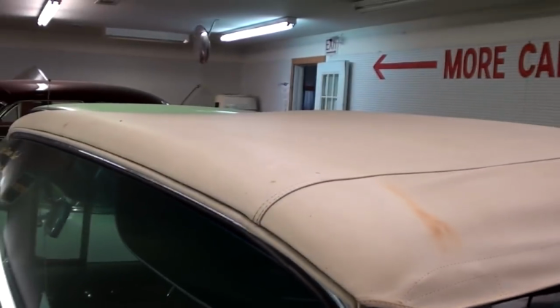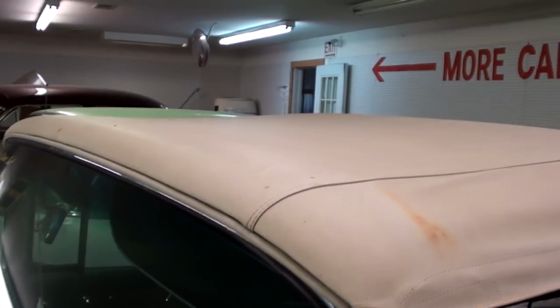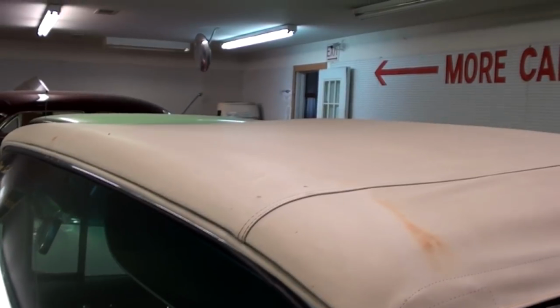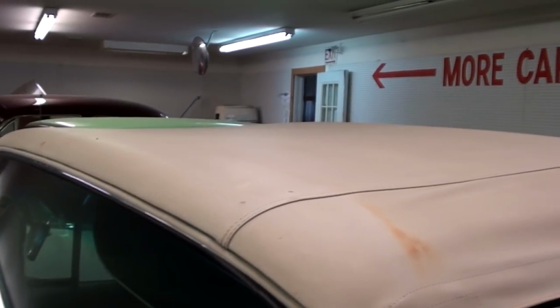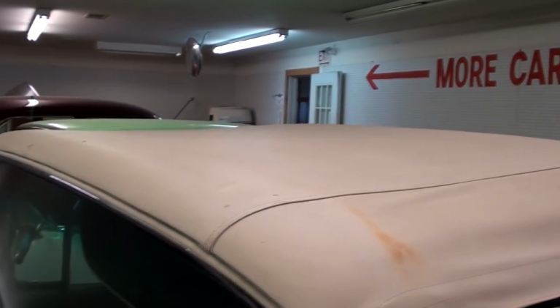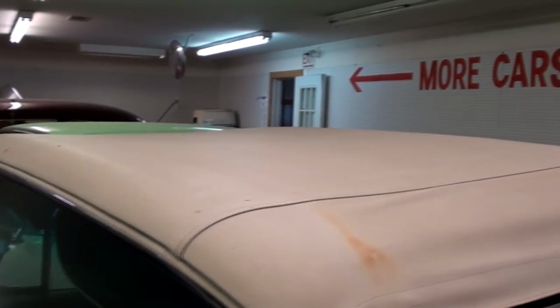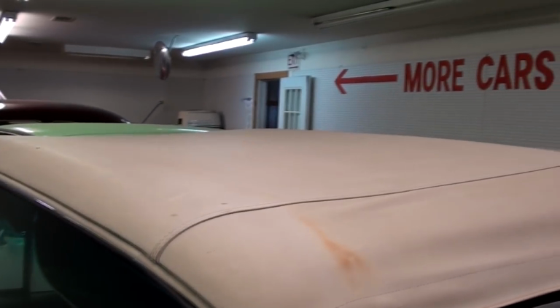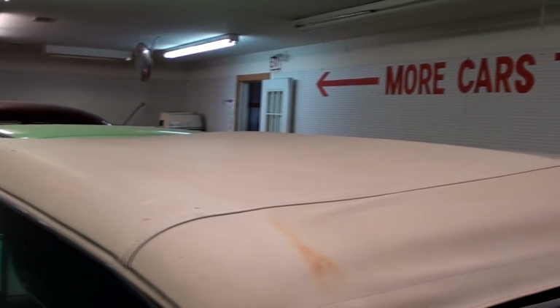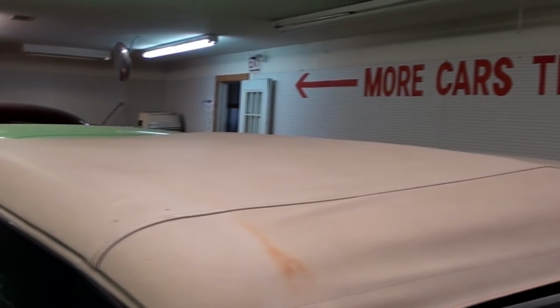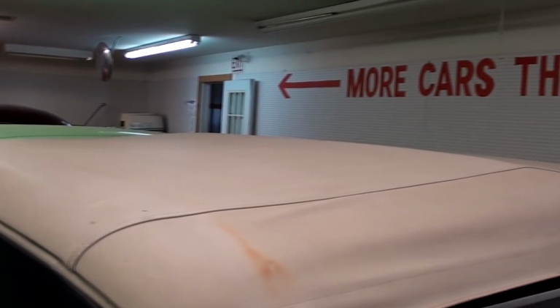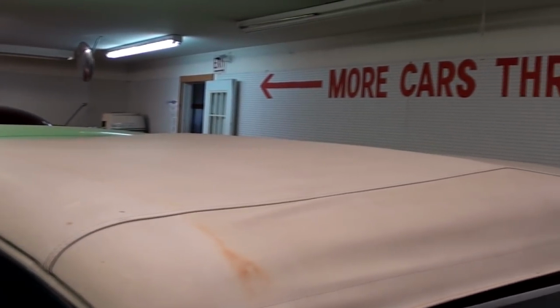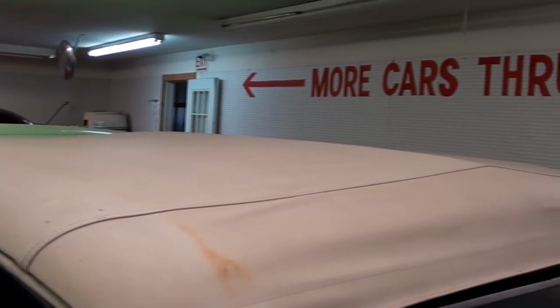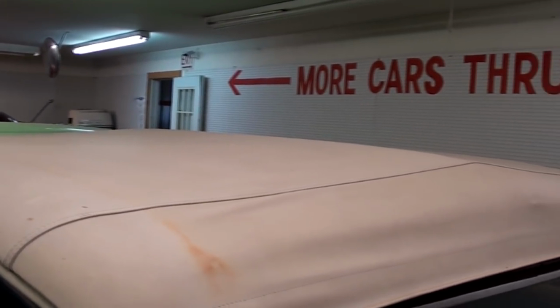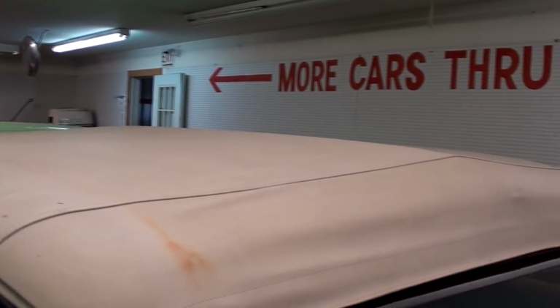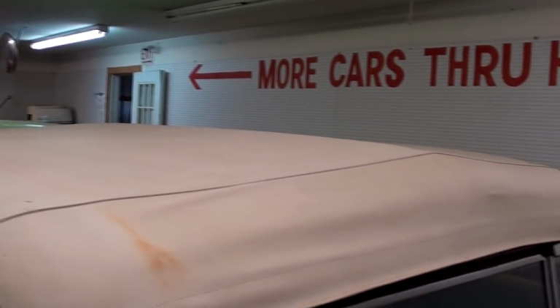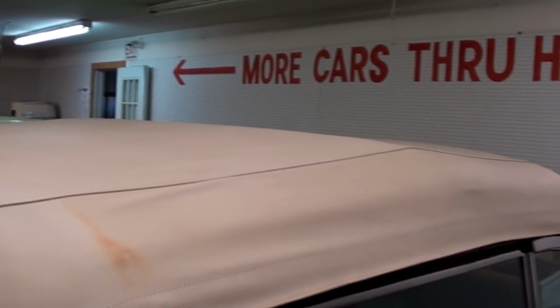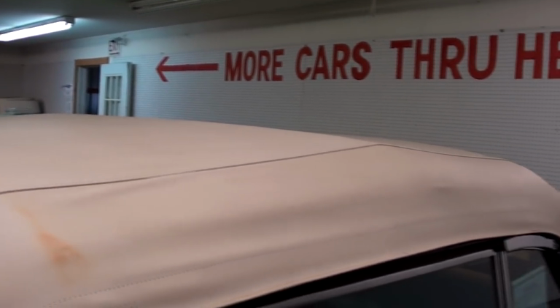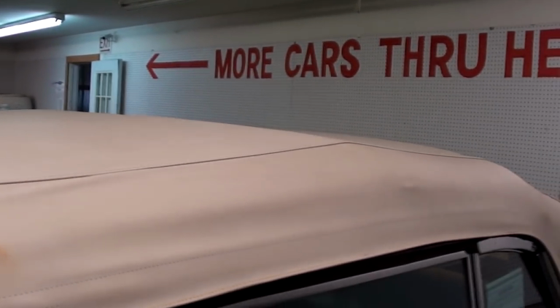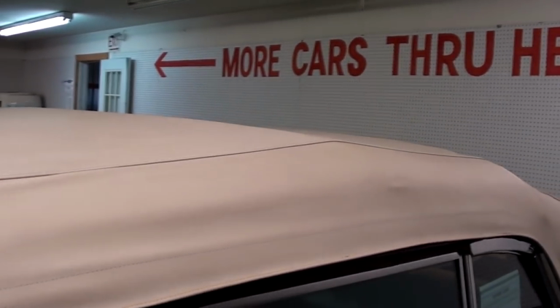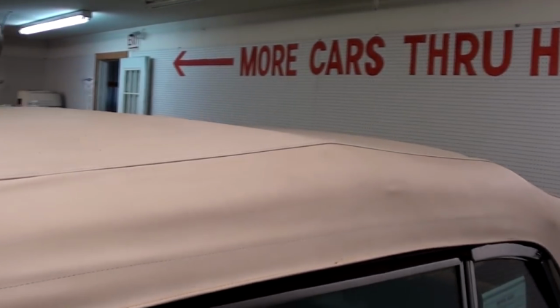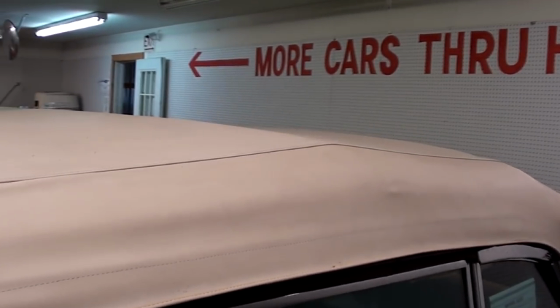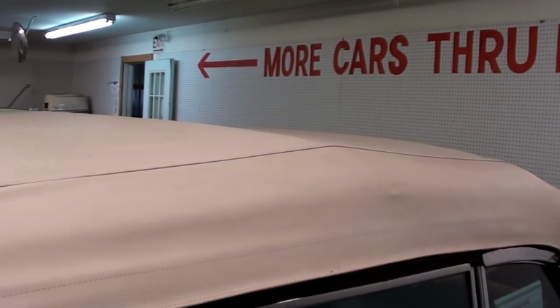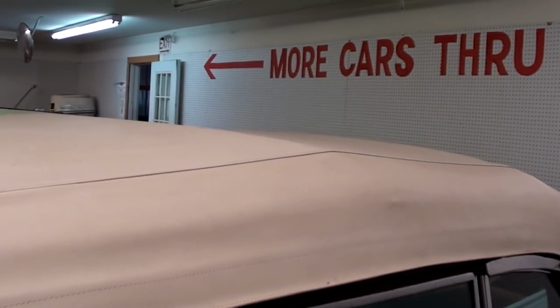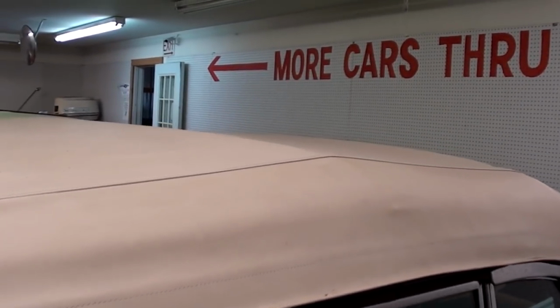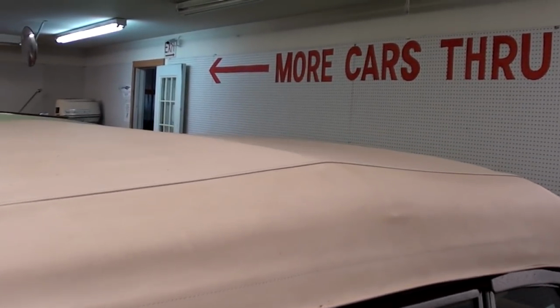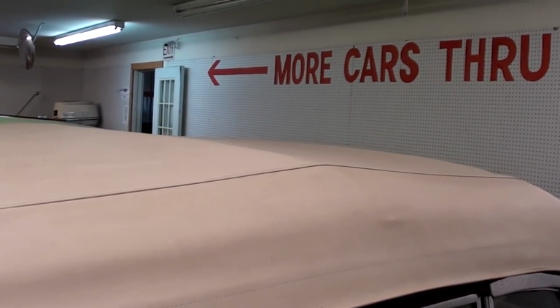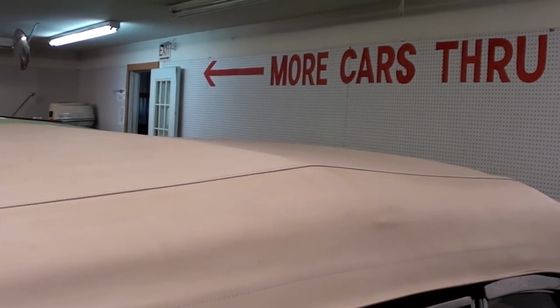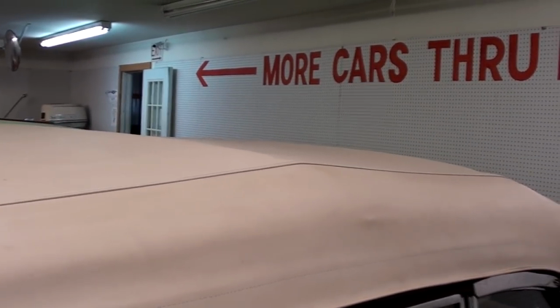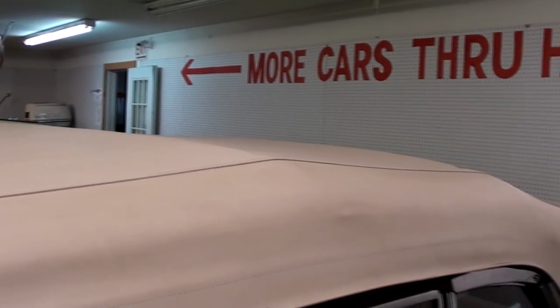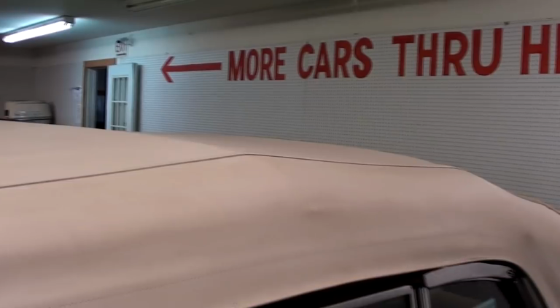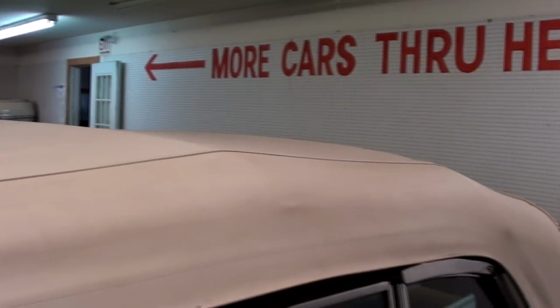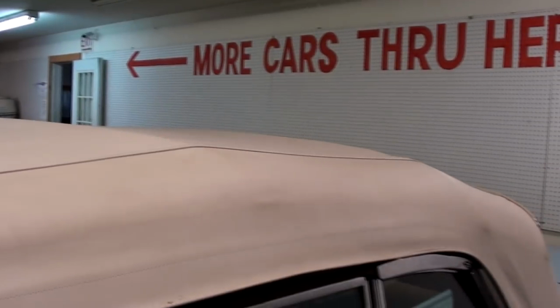The top's still looking good on it. It's a little dirty here and there, but there's no rips or tears or anything.